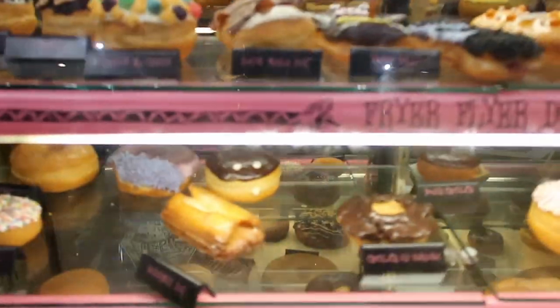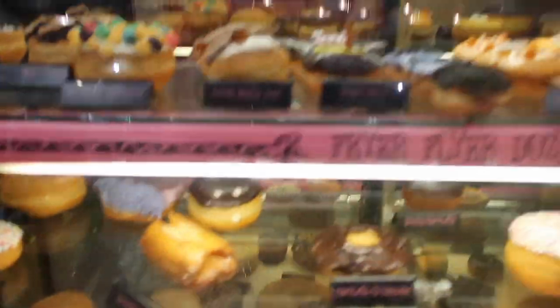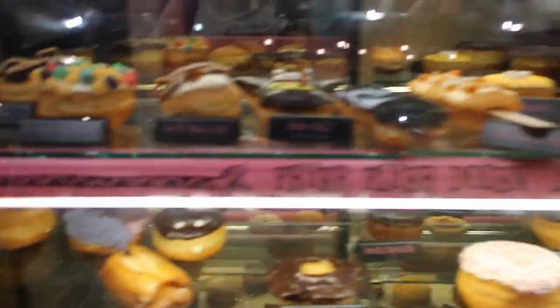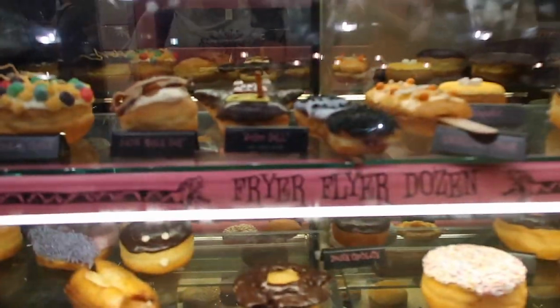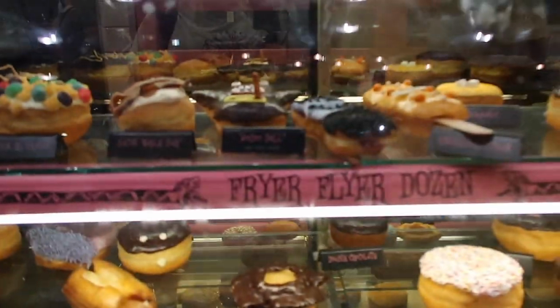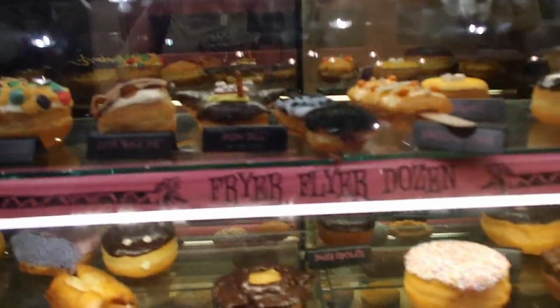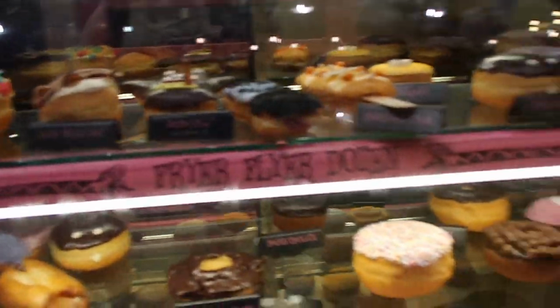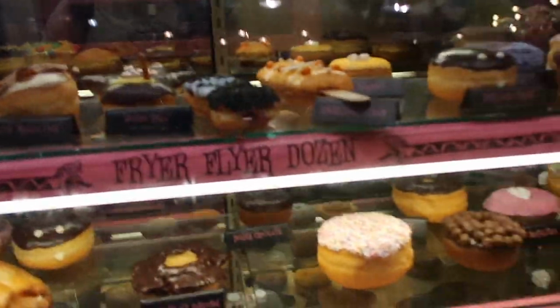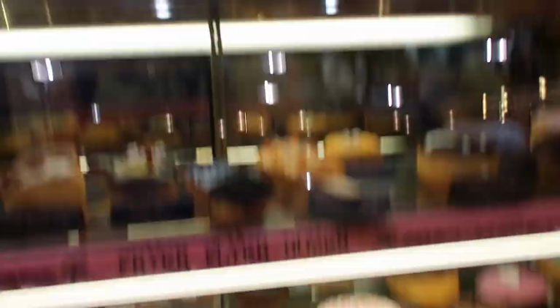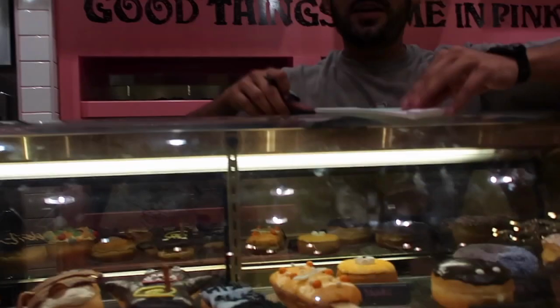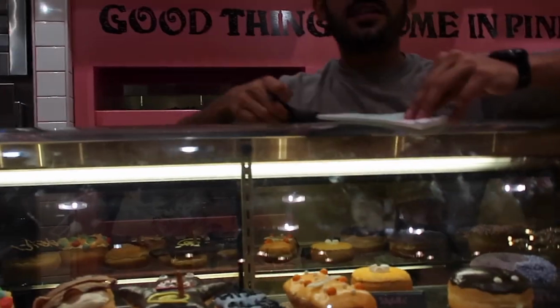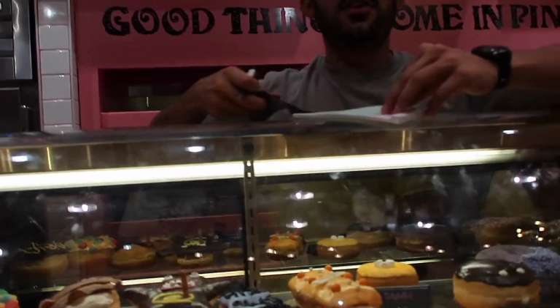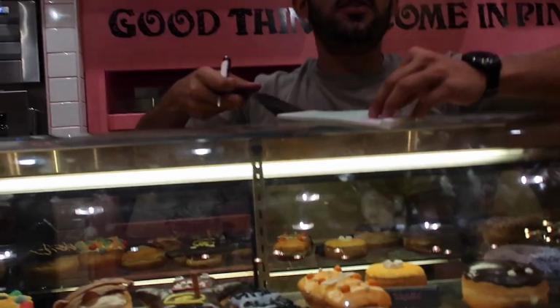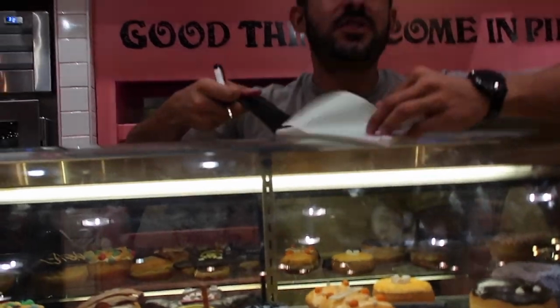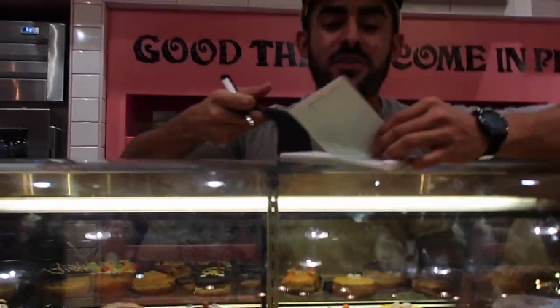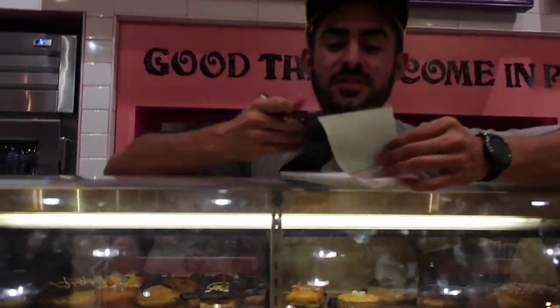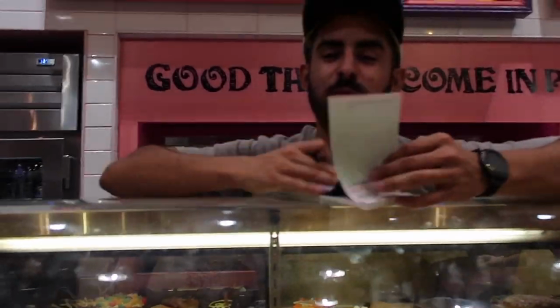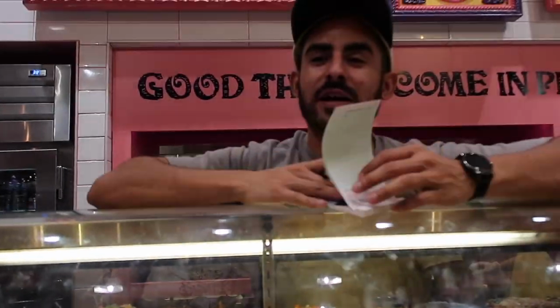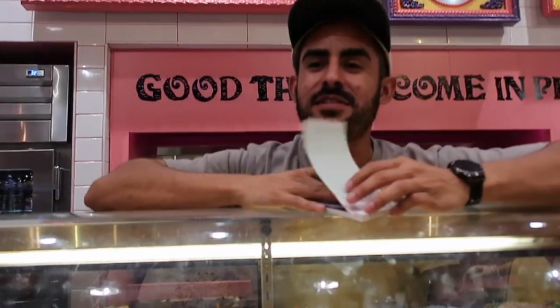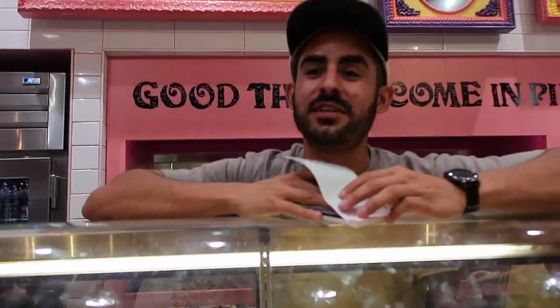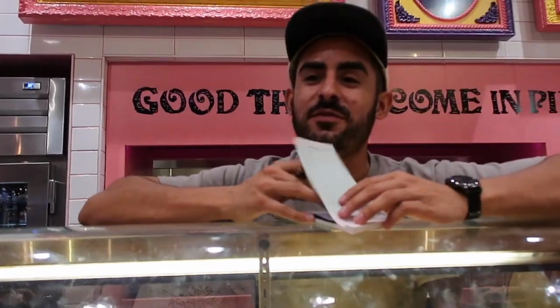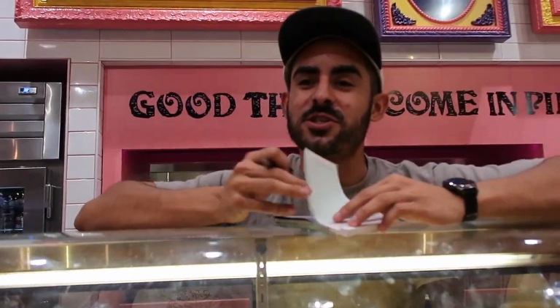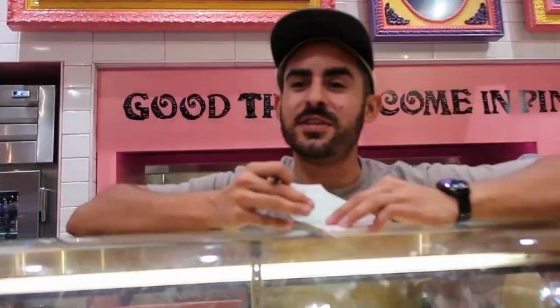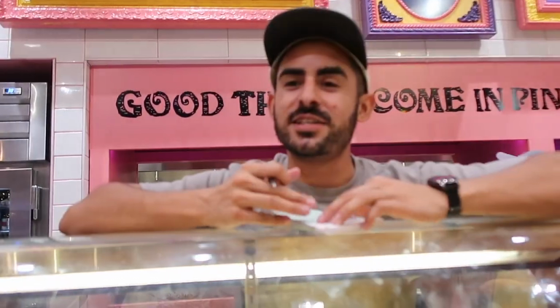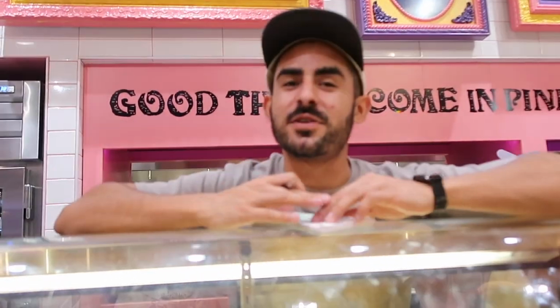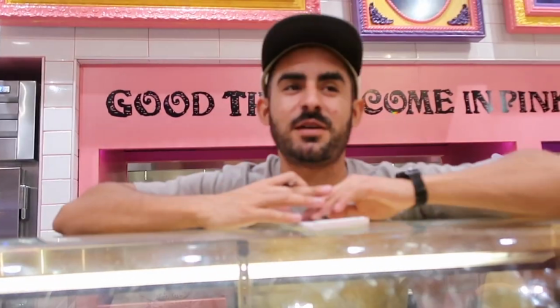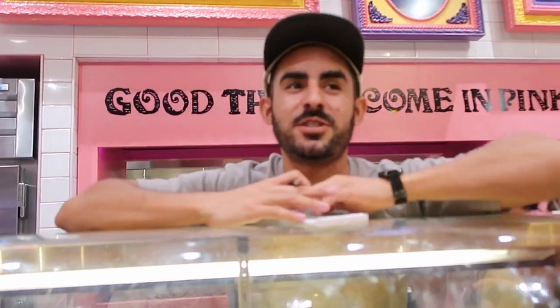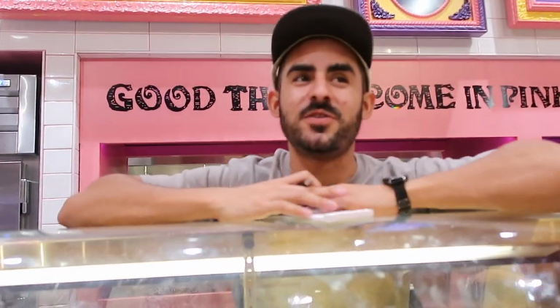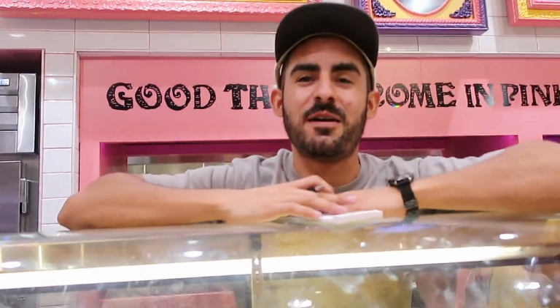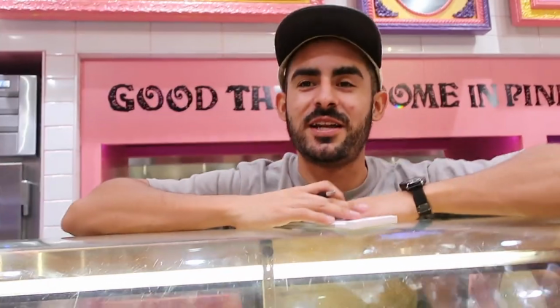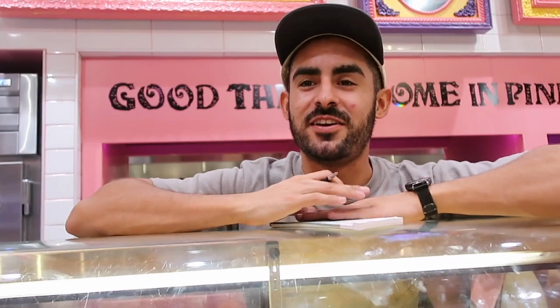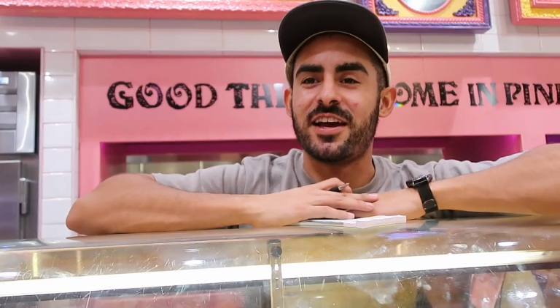So how it works here is all the donuts are priced individually, so it's up to you how many you get.